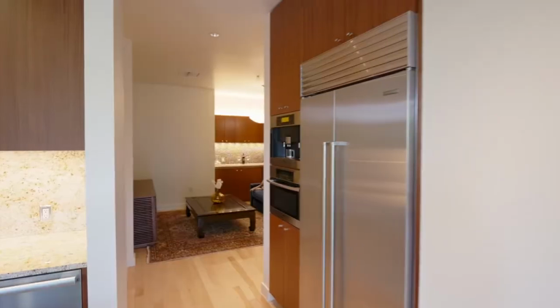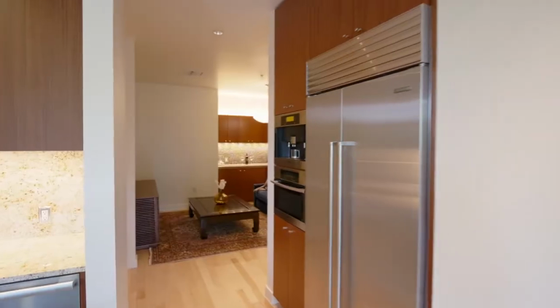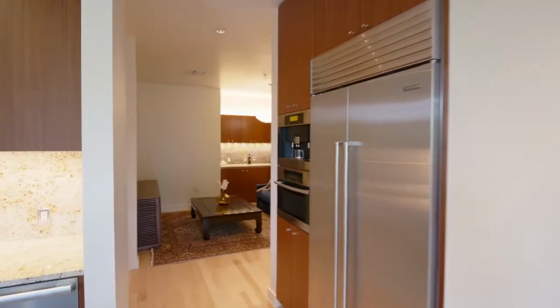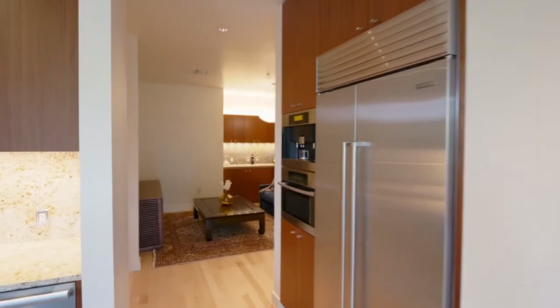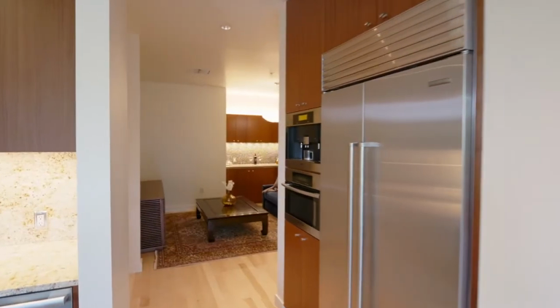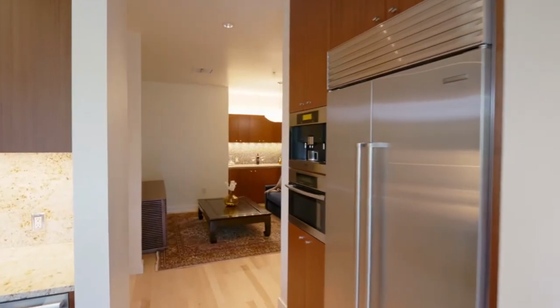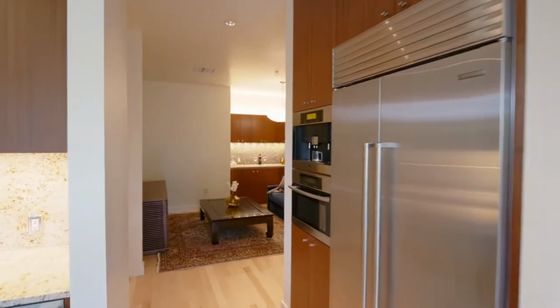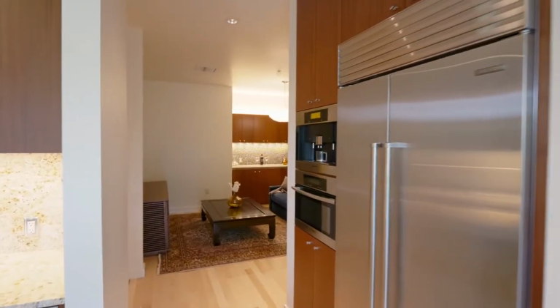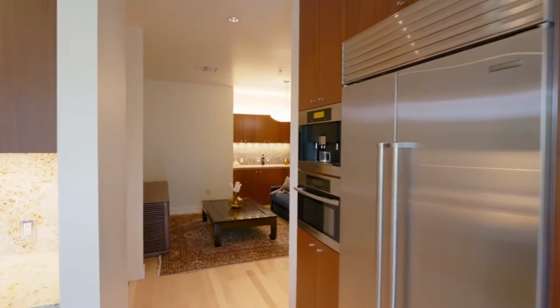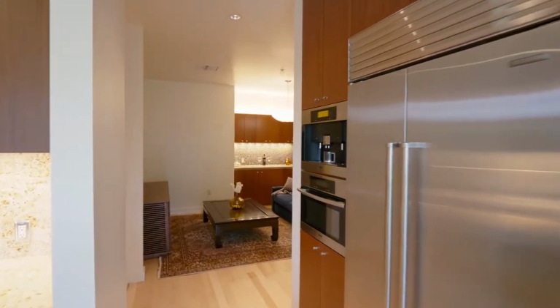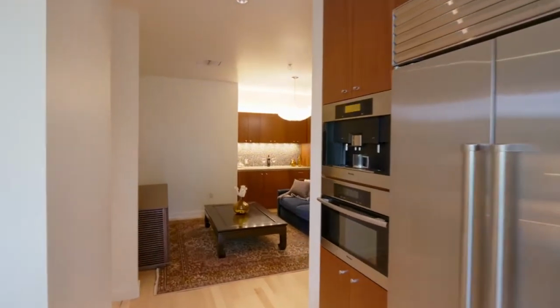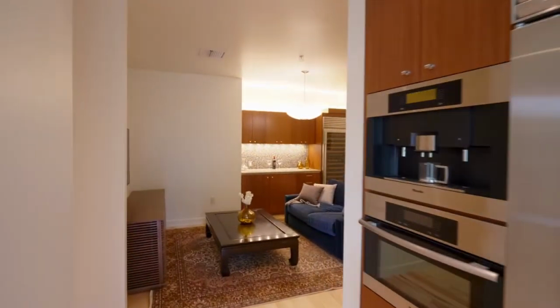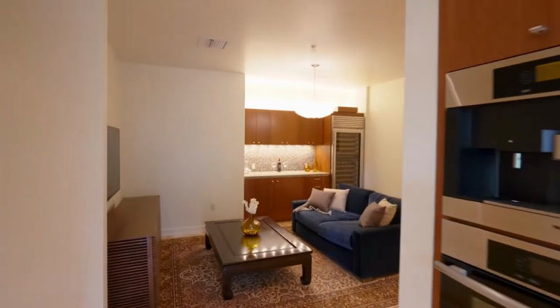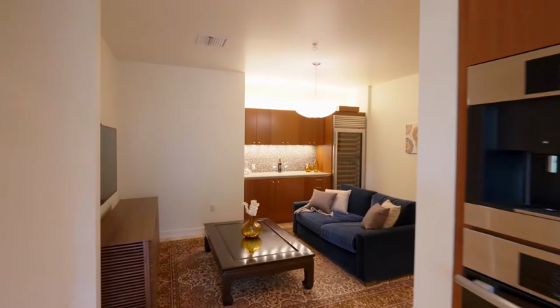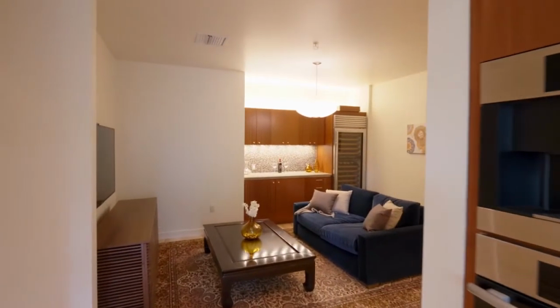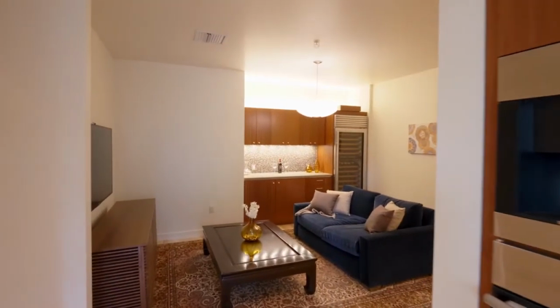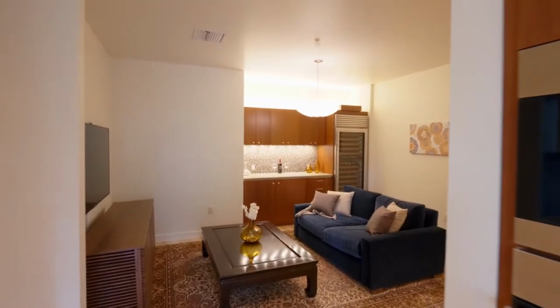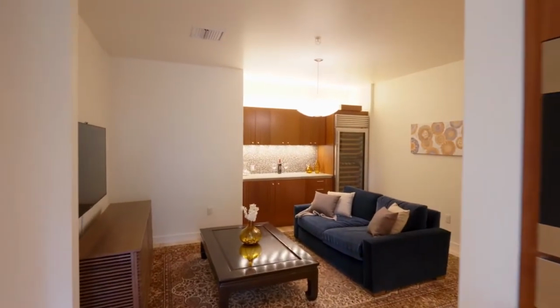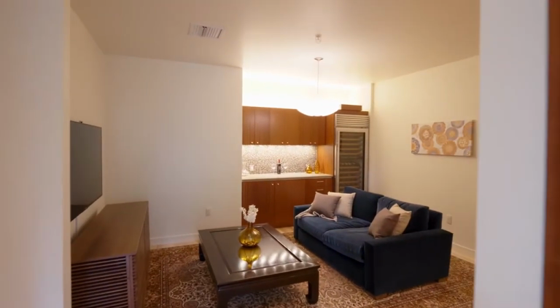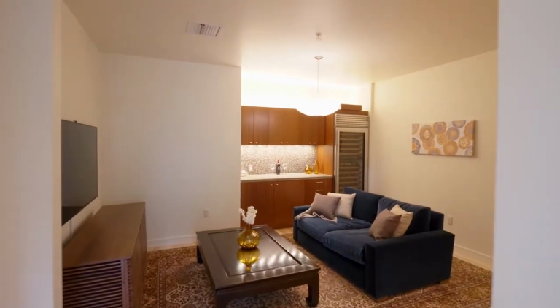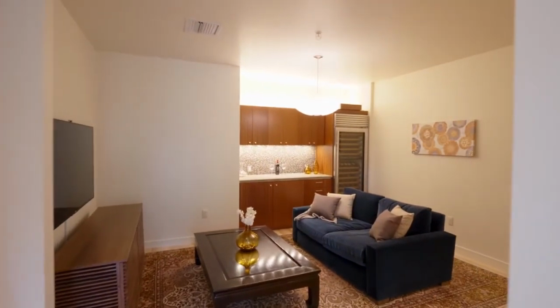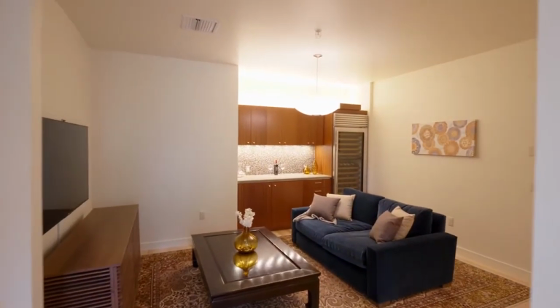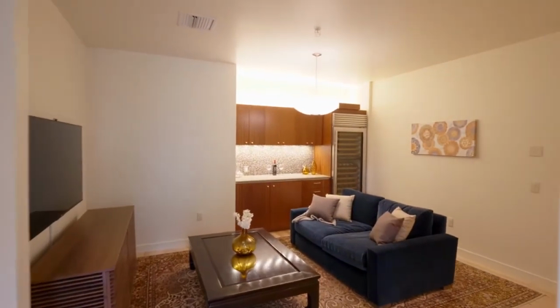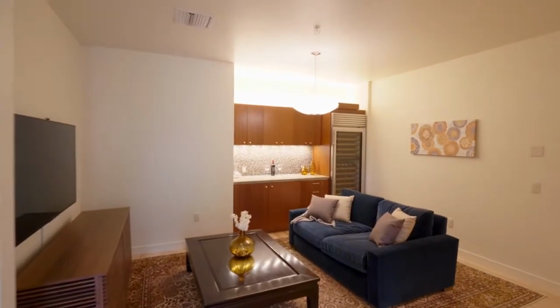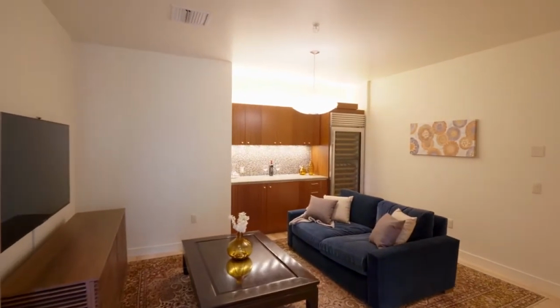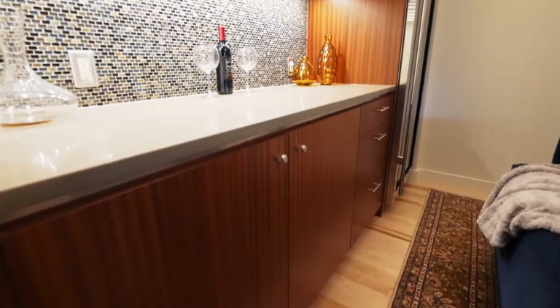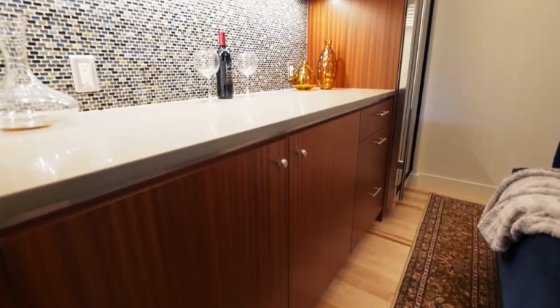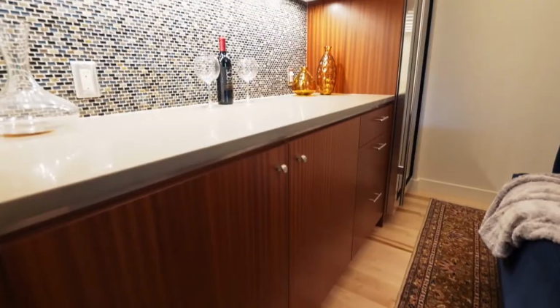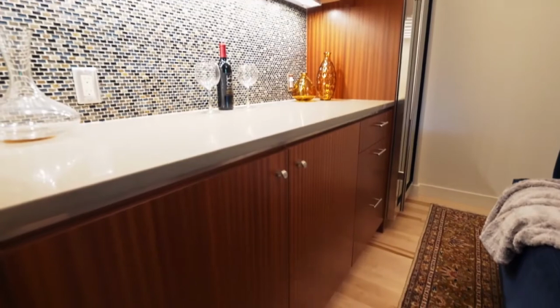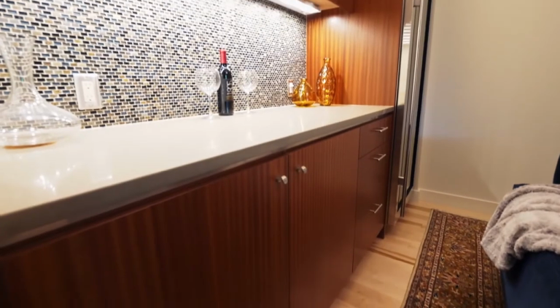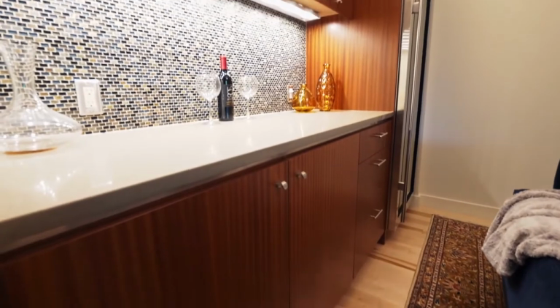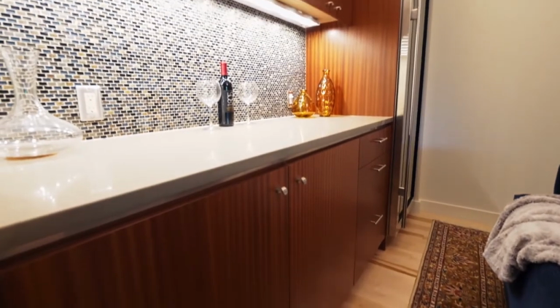The open-concept floorplan is ideal for entertaining, complete with two living areas.